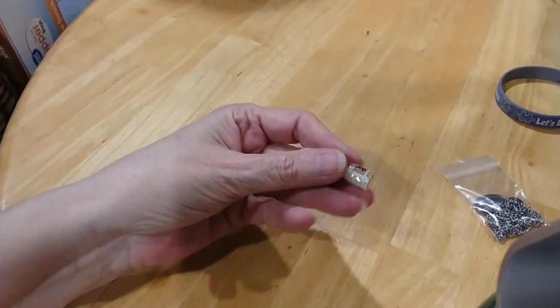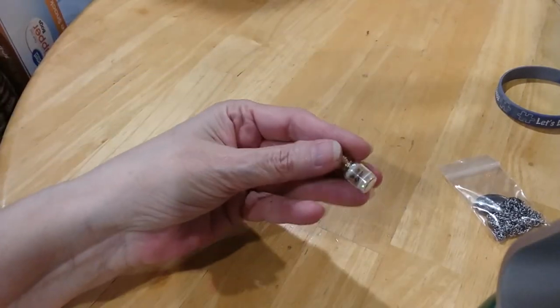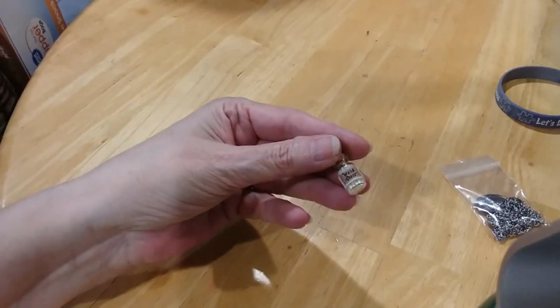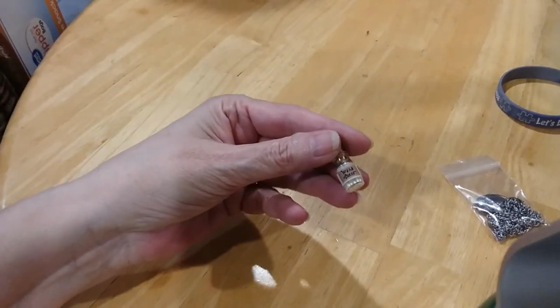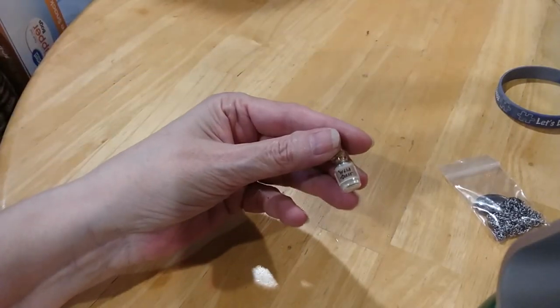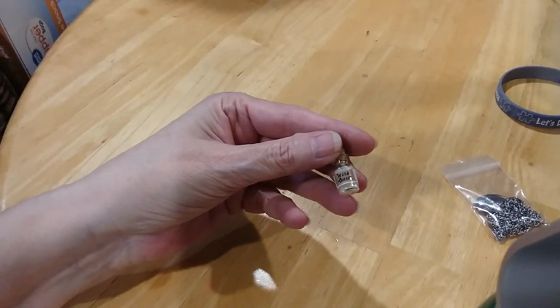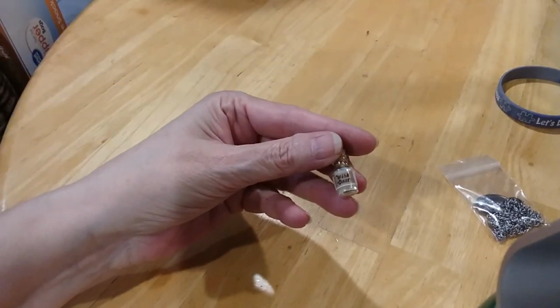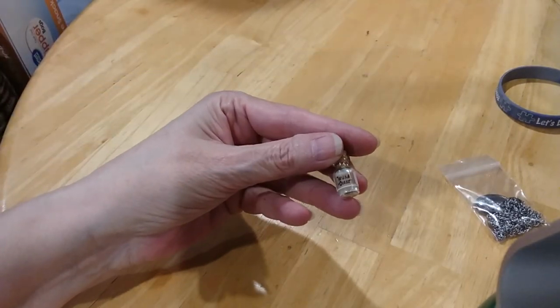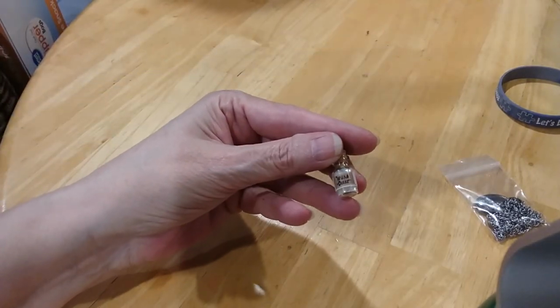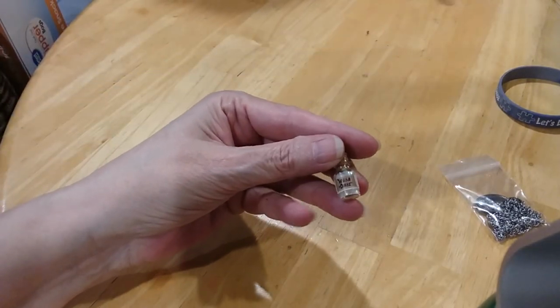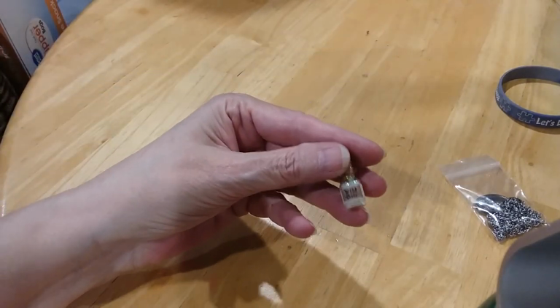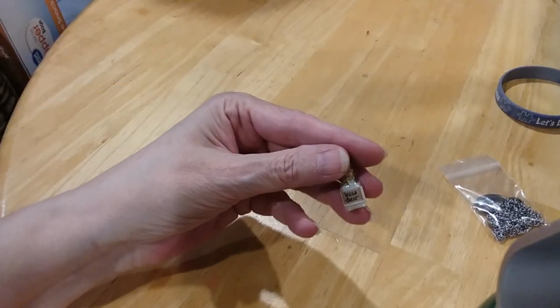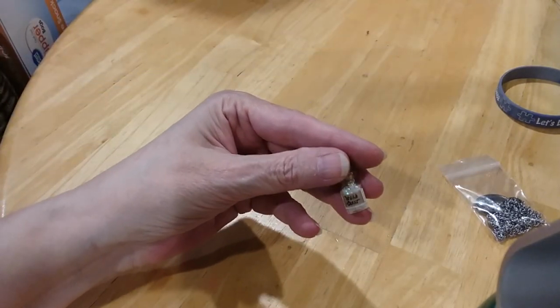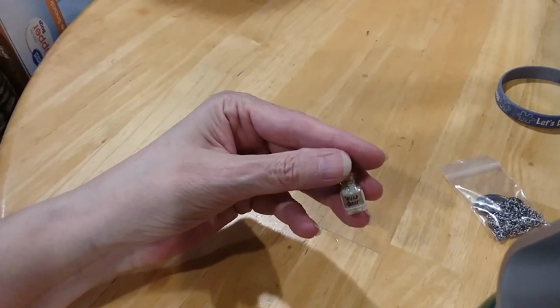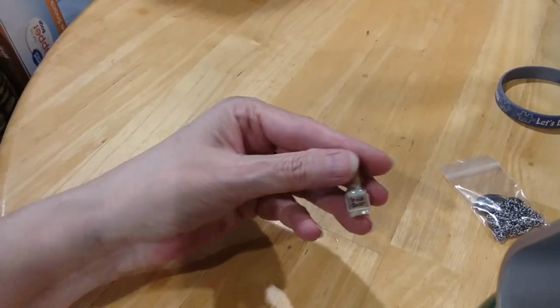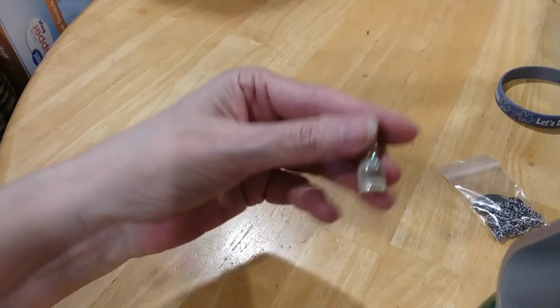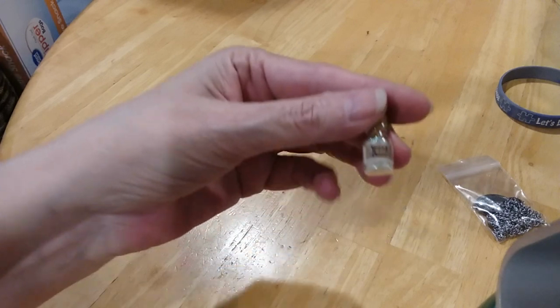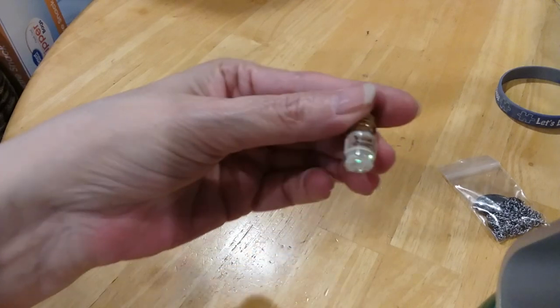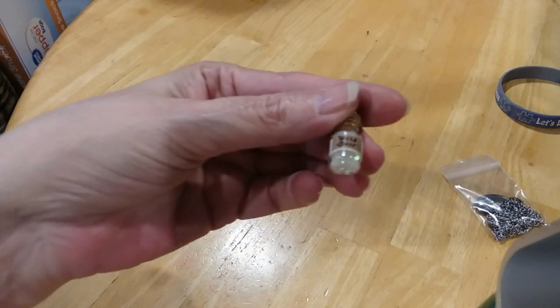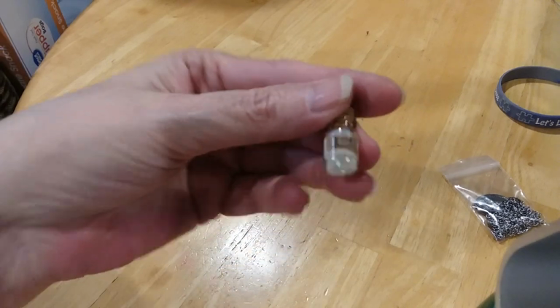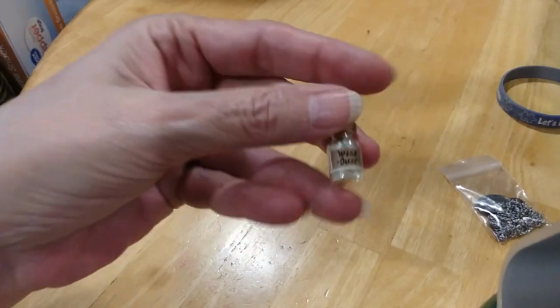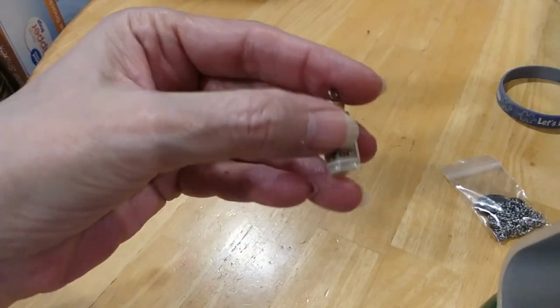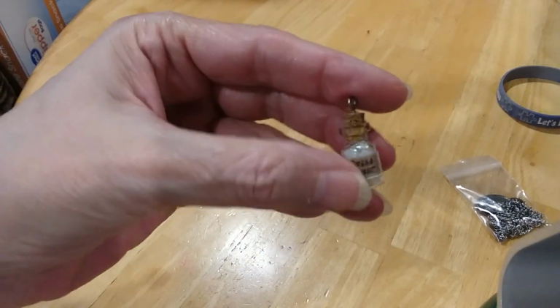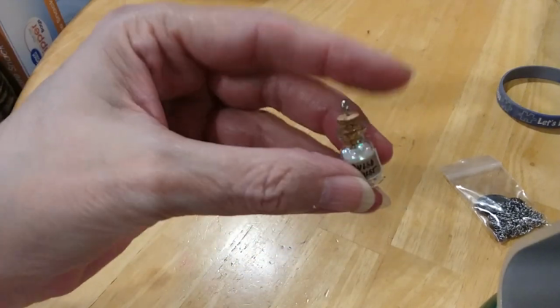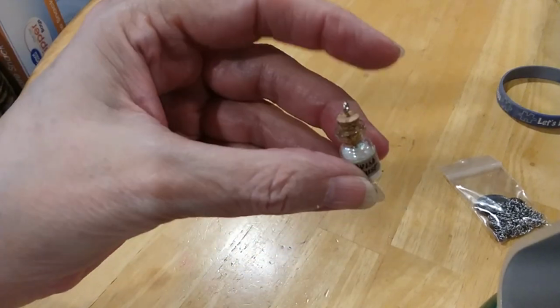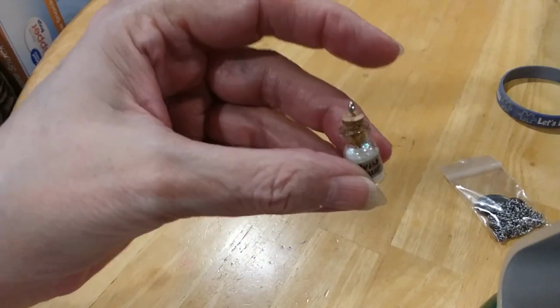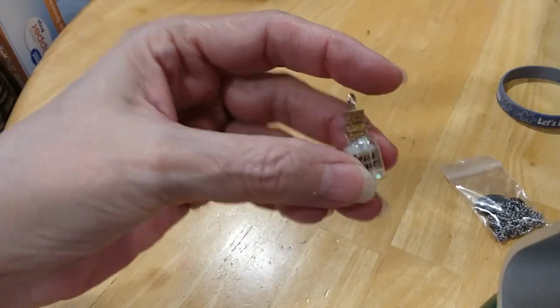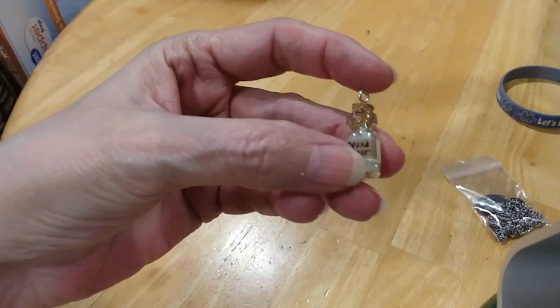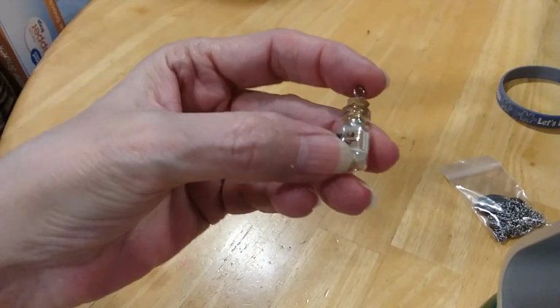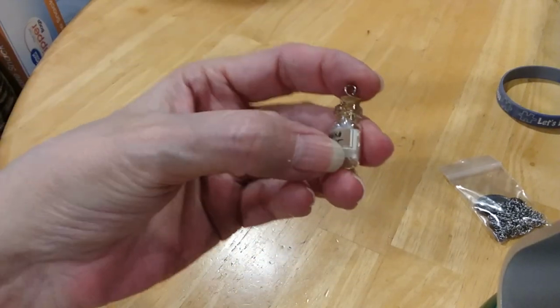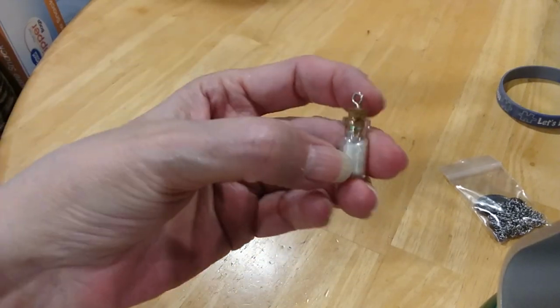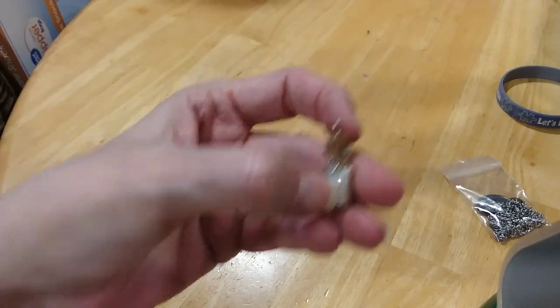It's a little bottle of wish dust, so I'm going to keep that over here in my drawer.